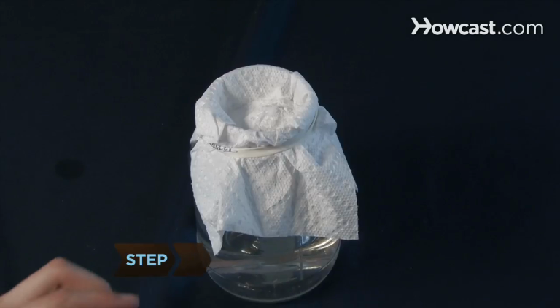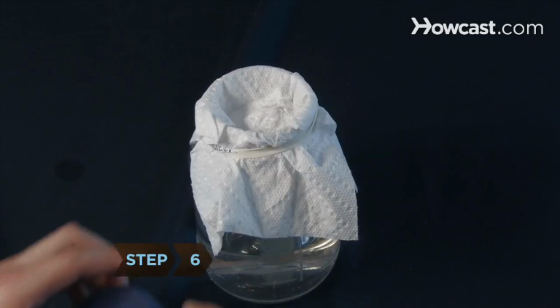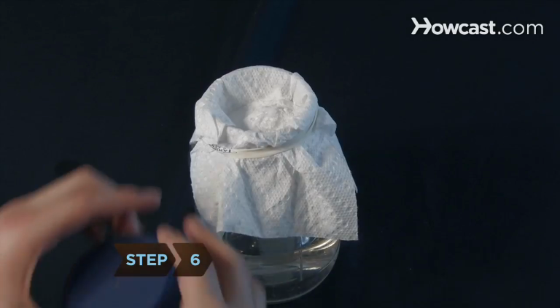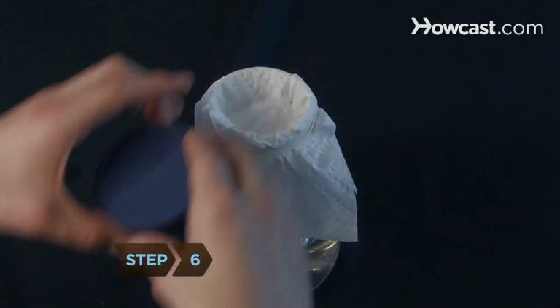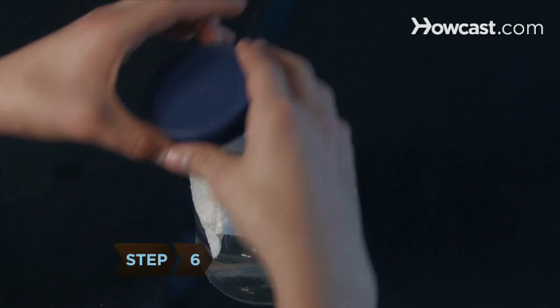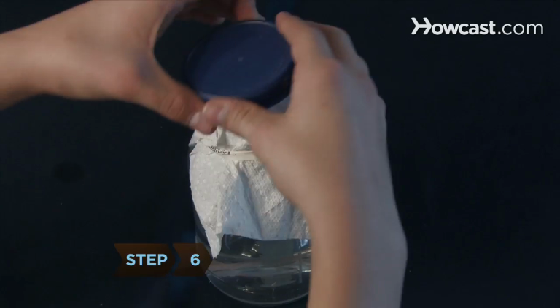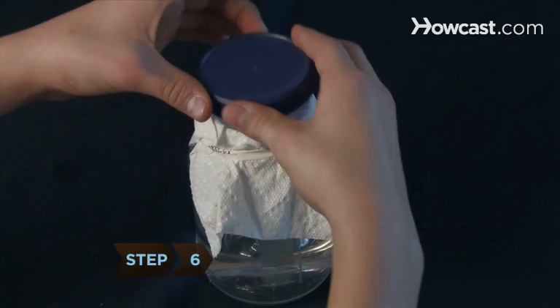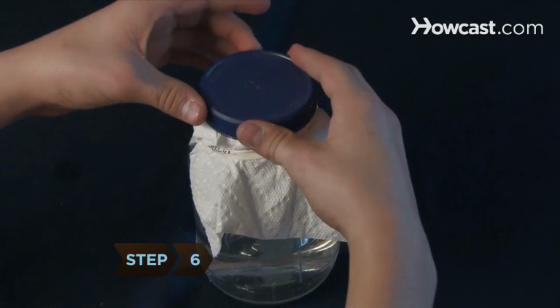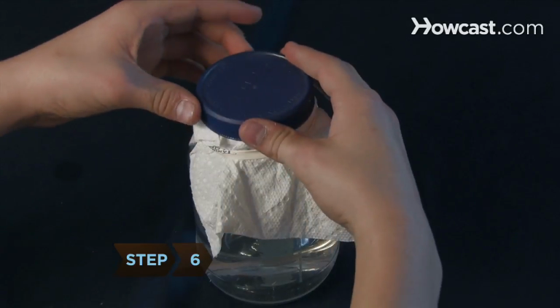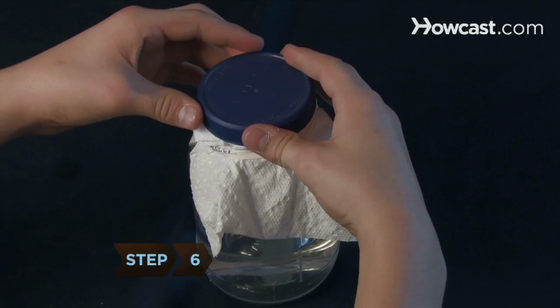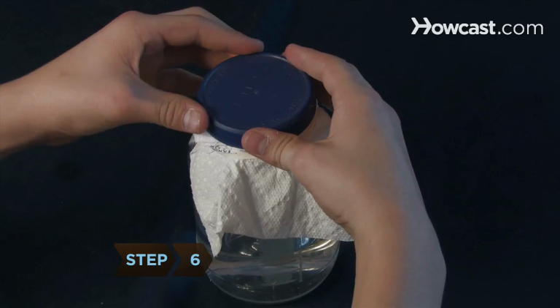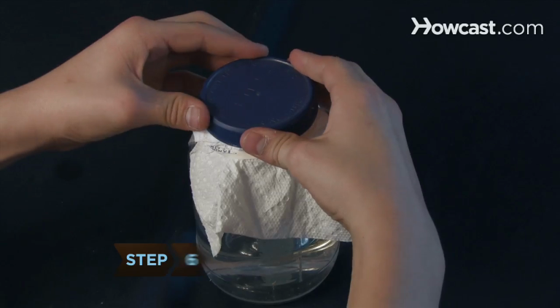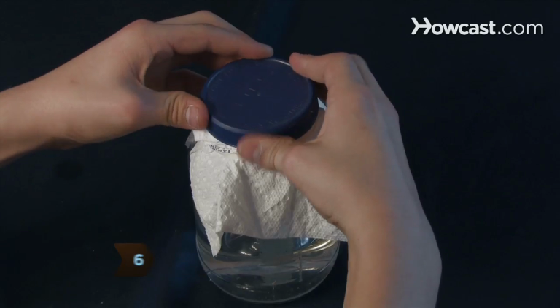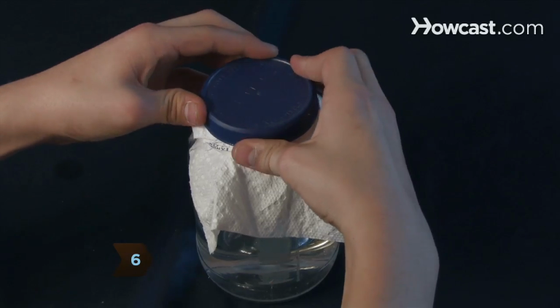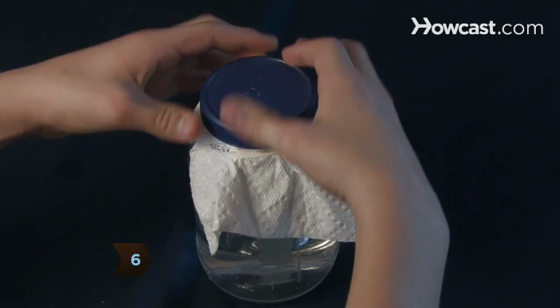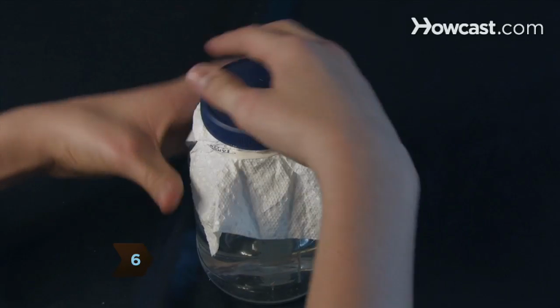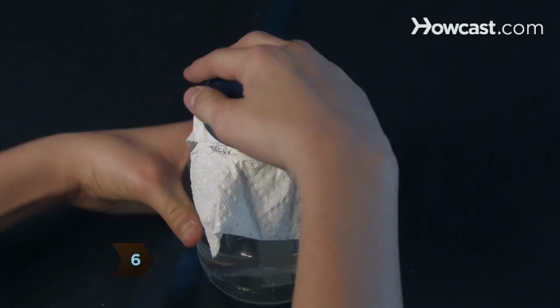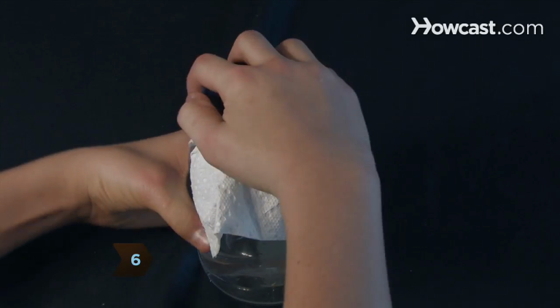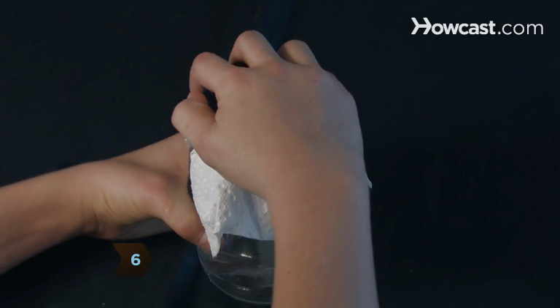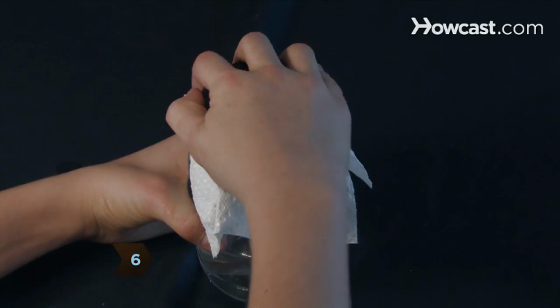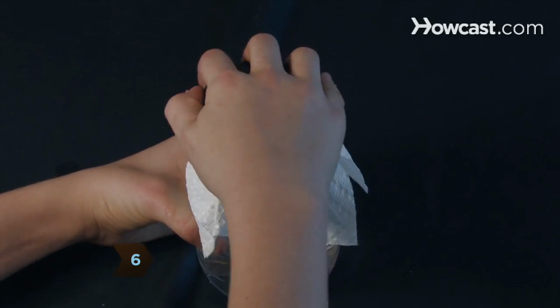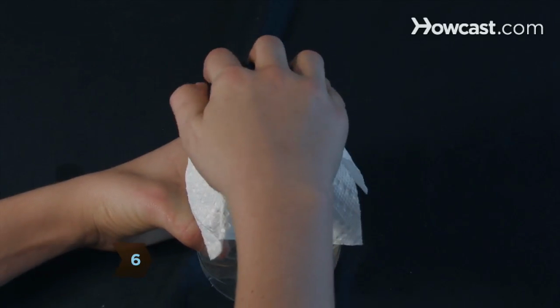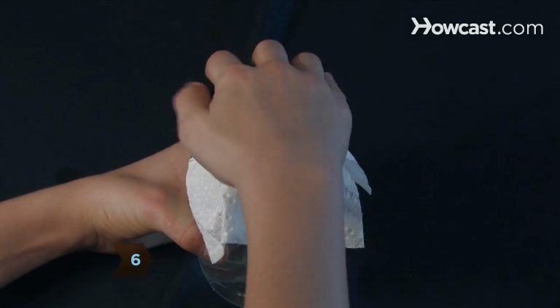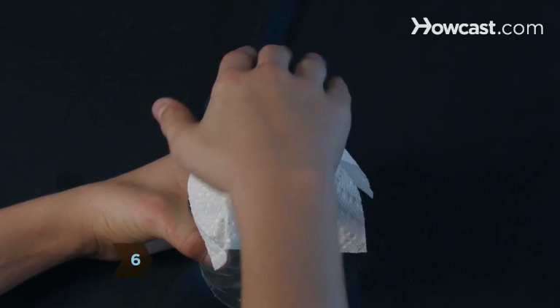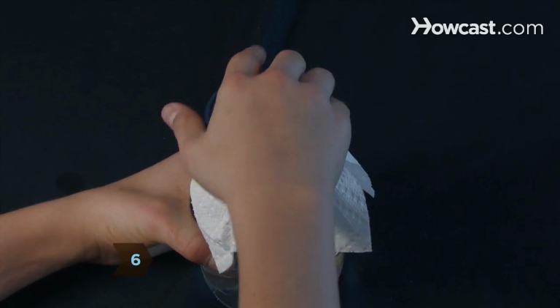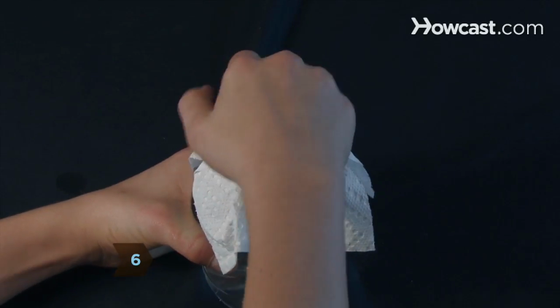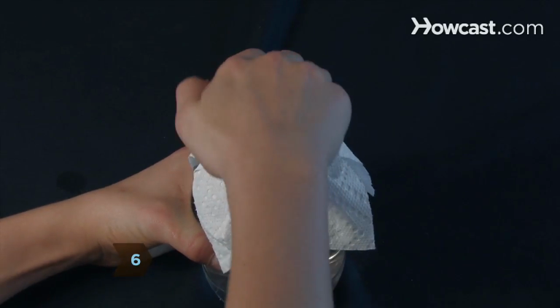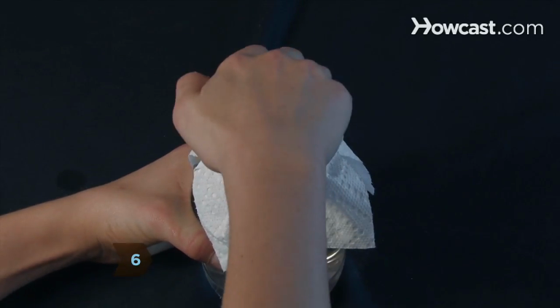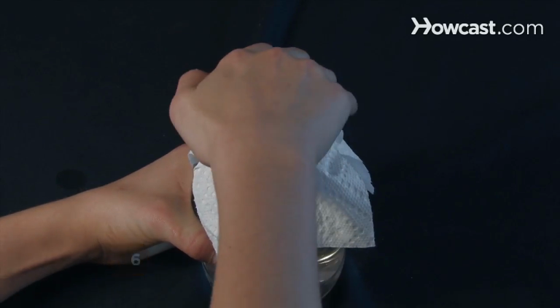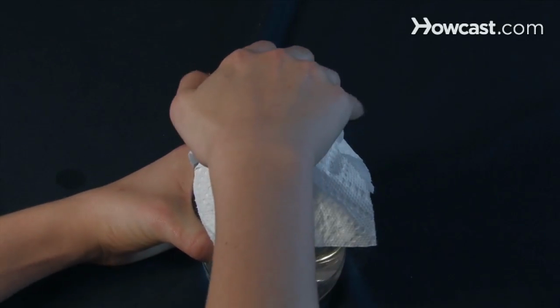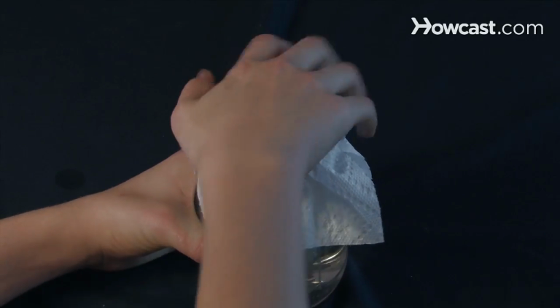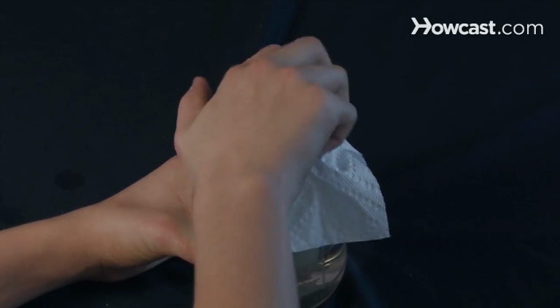Step 6. Replace the lid on the jar, being careful not to let the vinegar touch the baking soda.